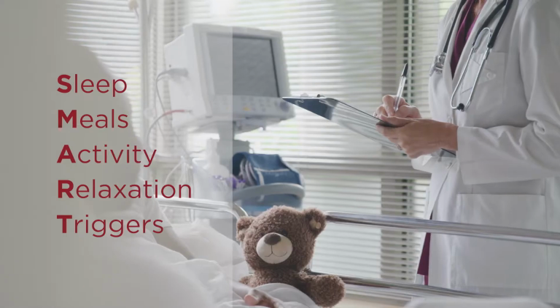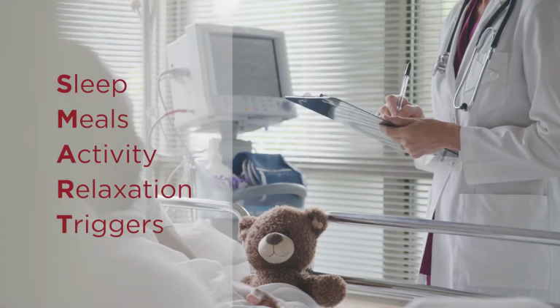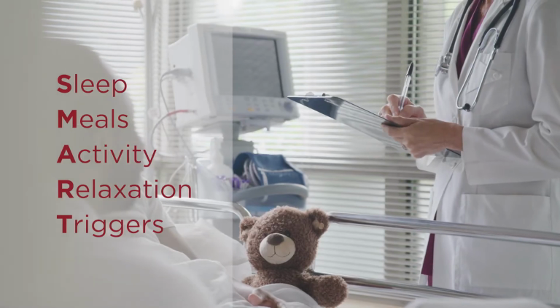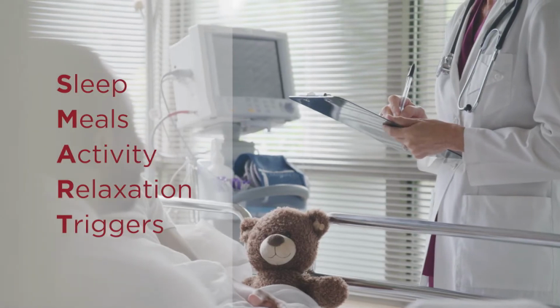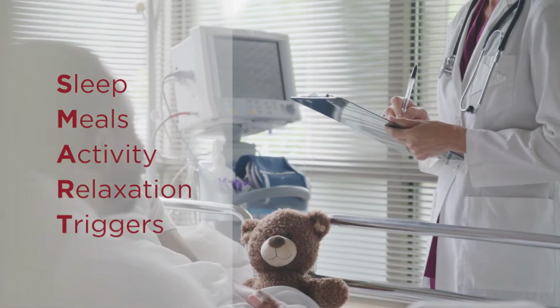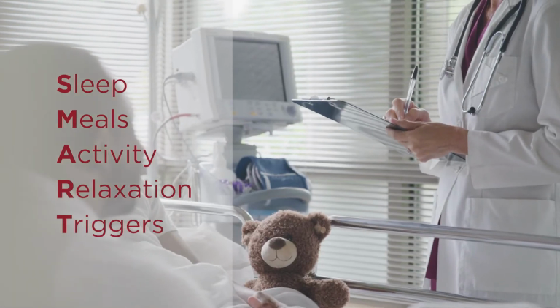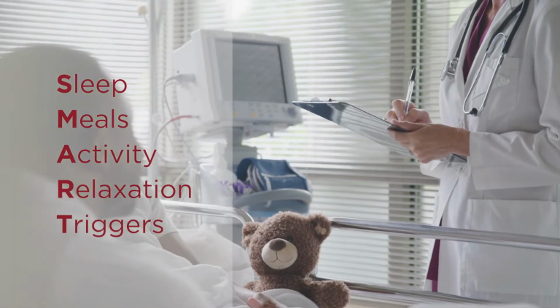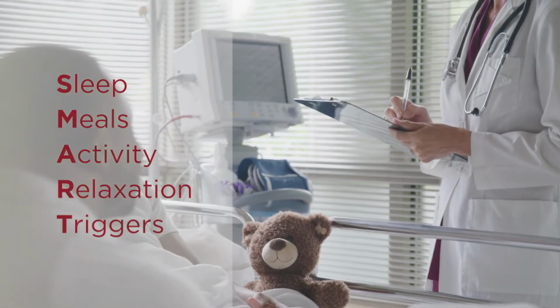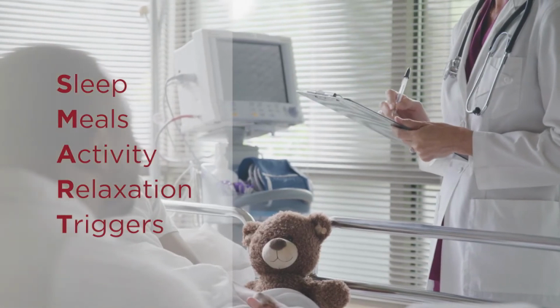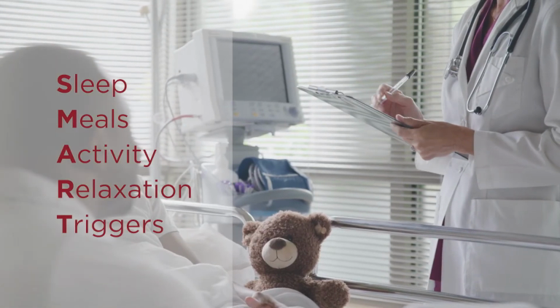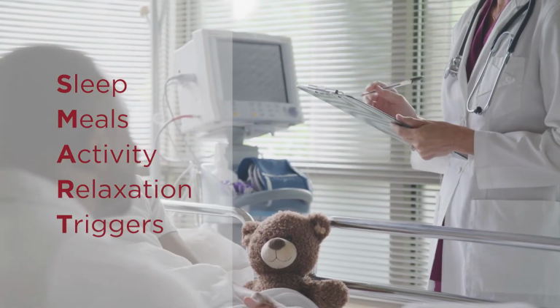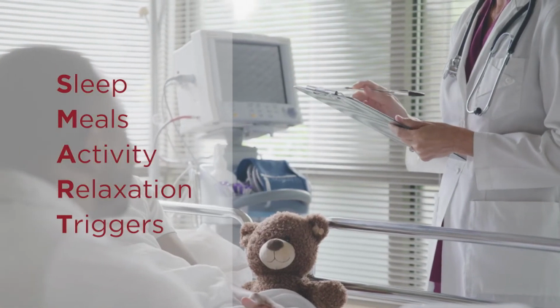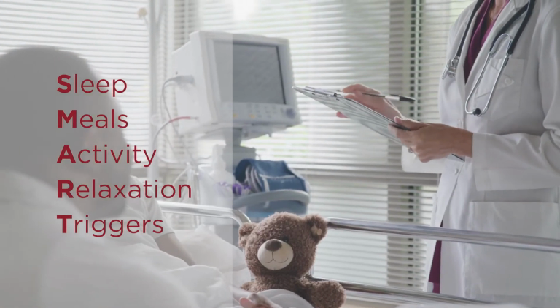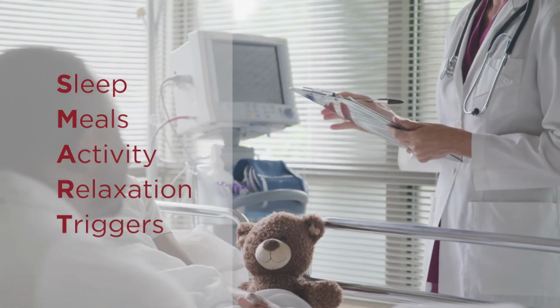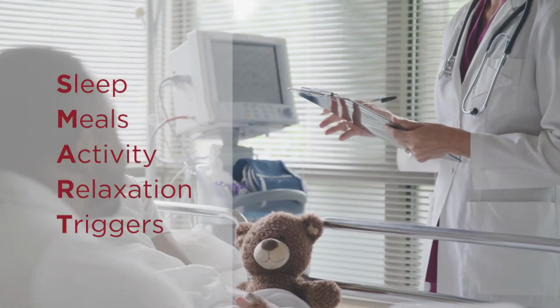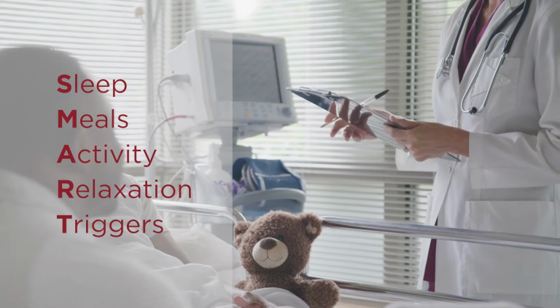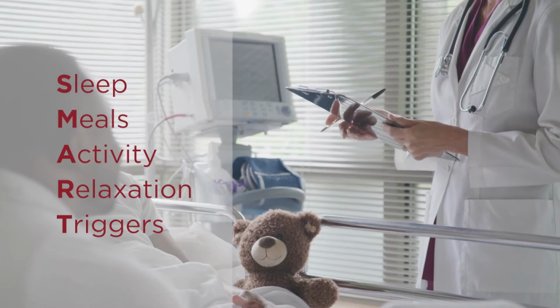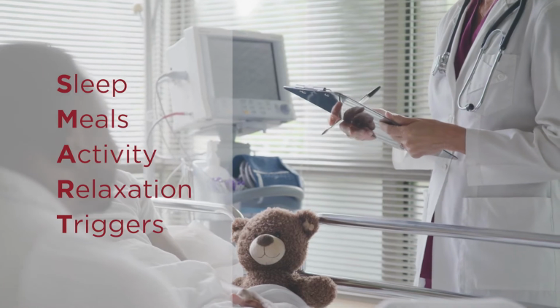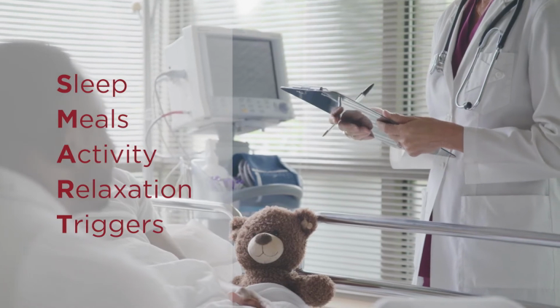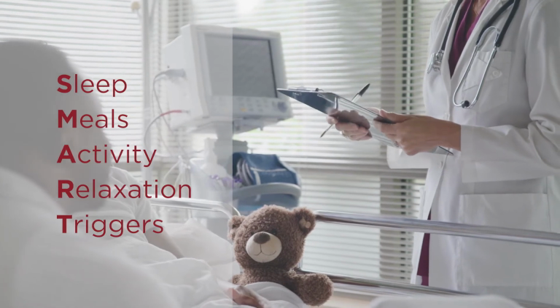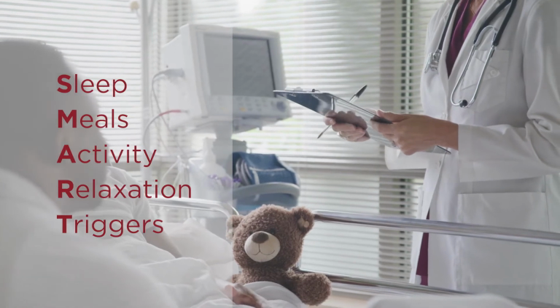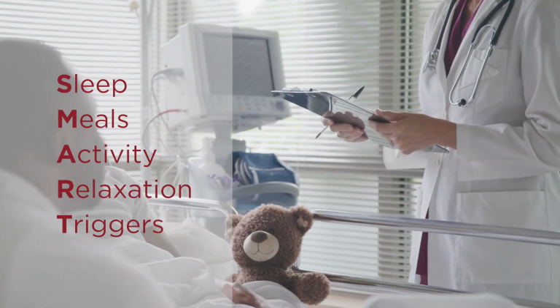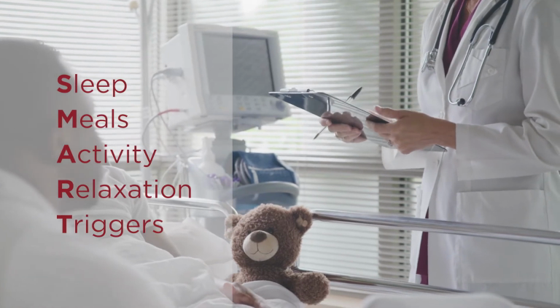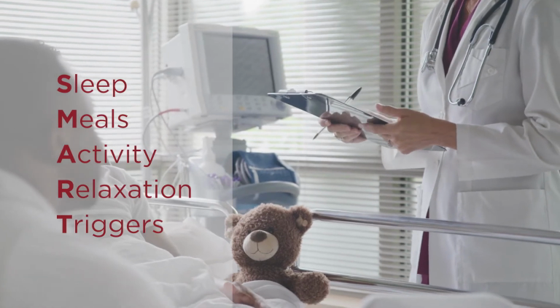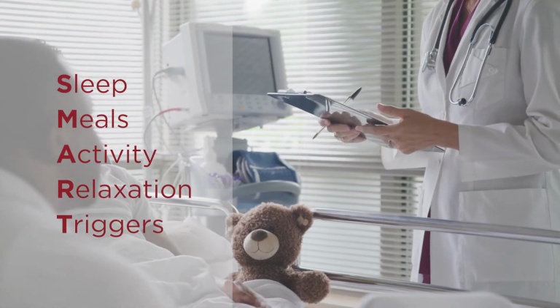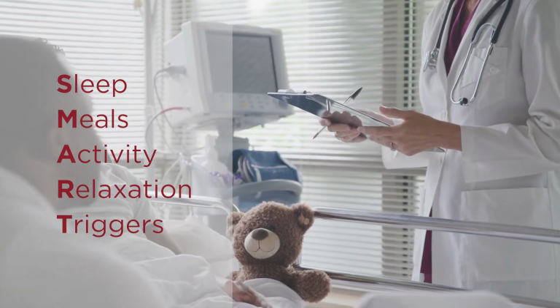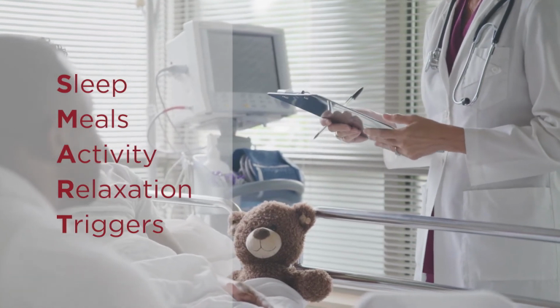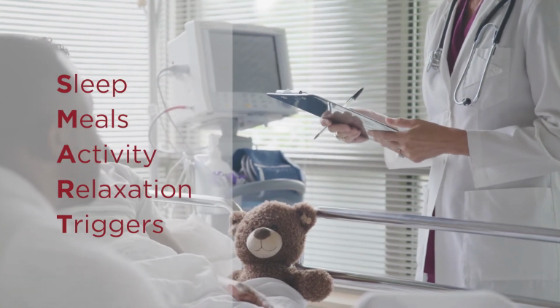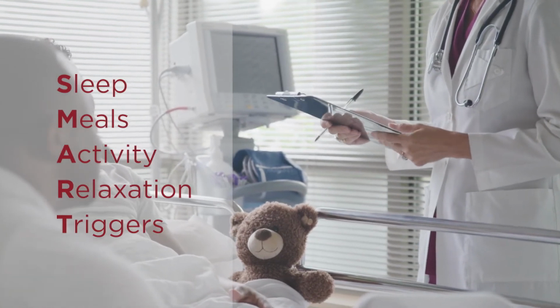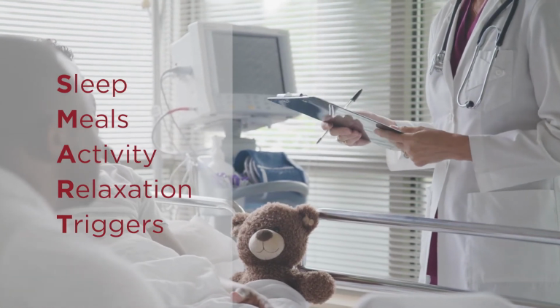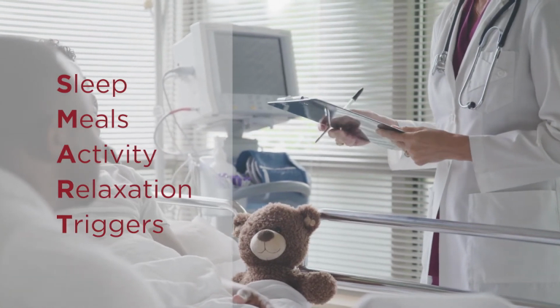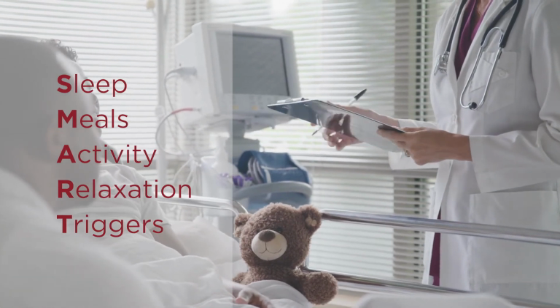SMART stands for Sleep, Meals, Activity, Relaxation, and Triggers. Let's break them down.